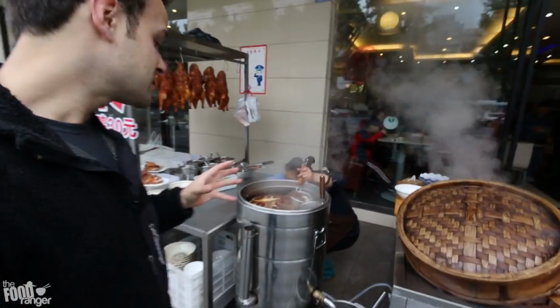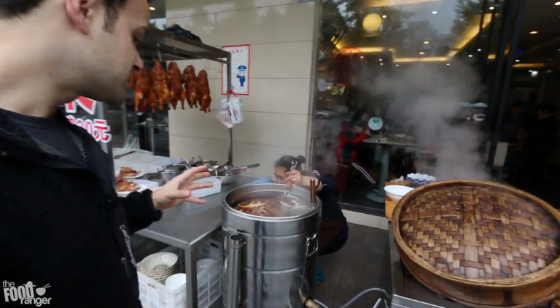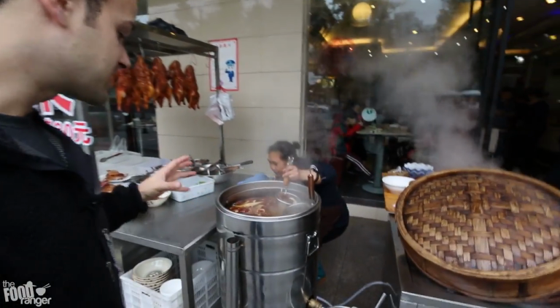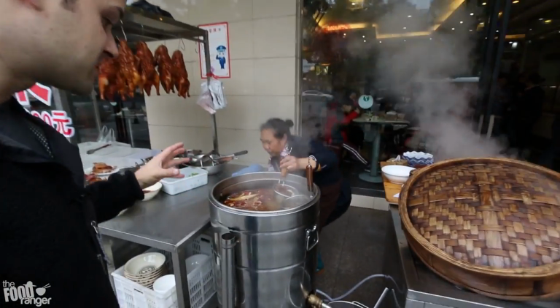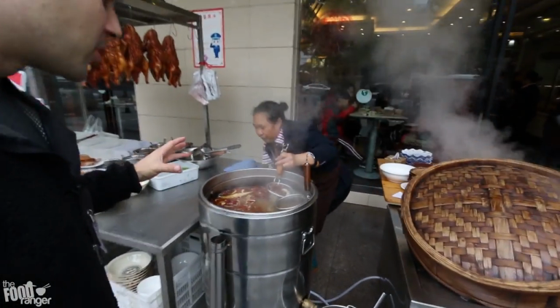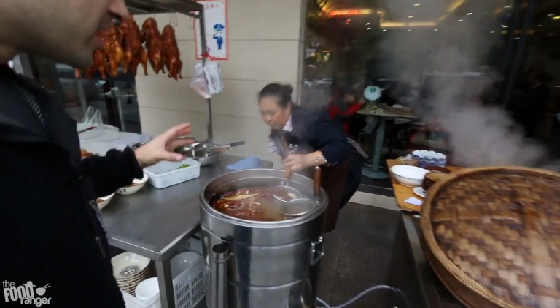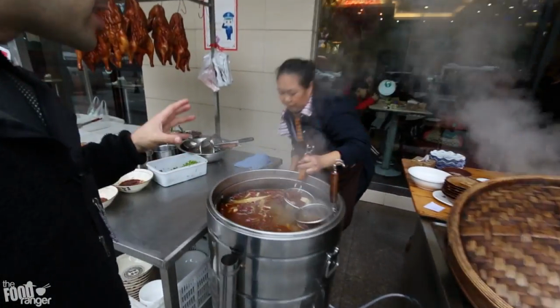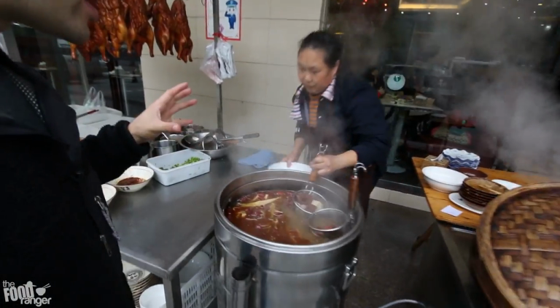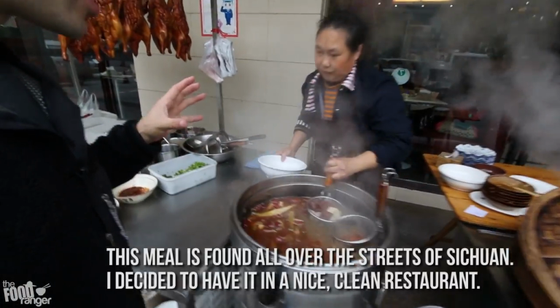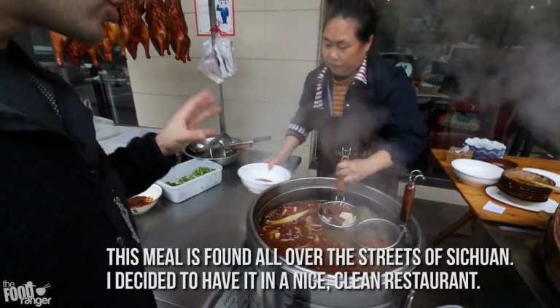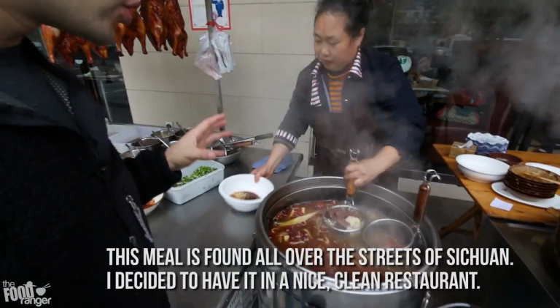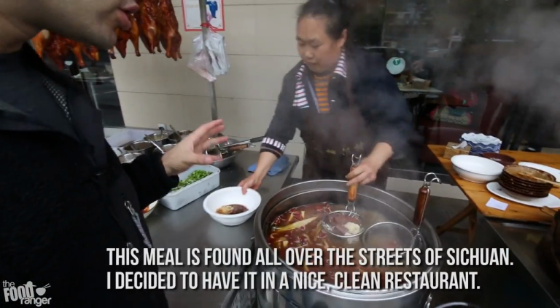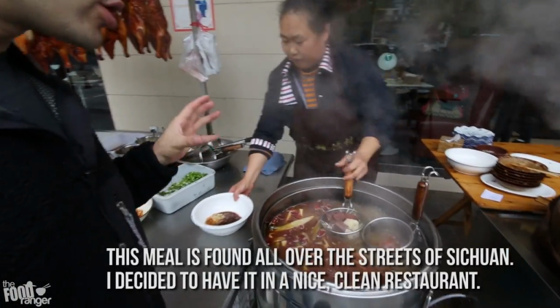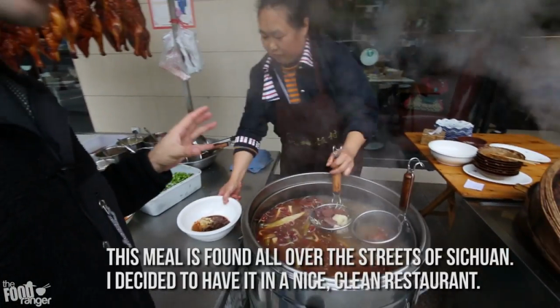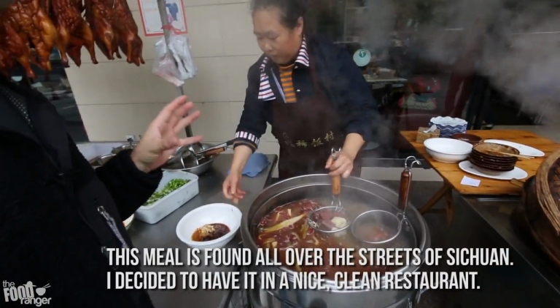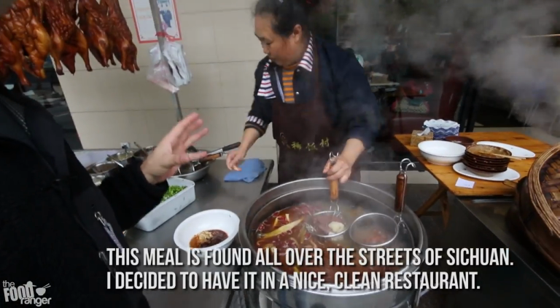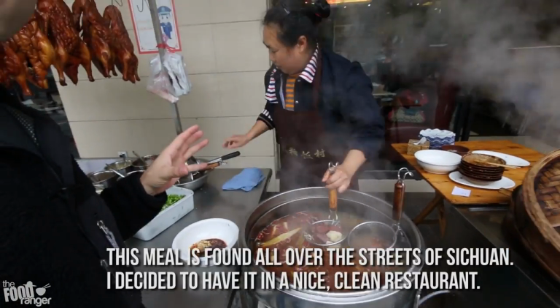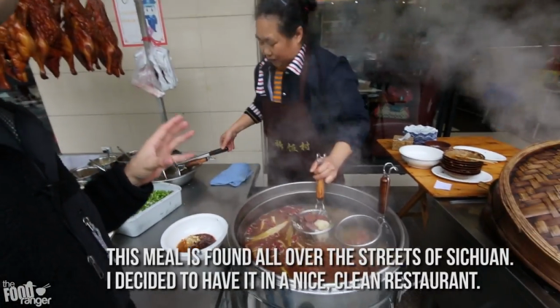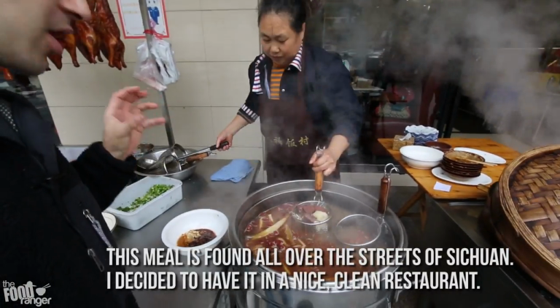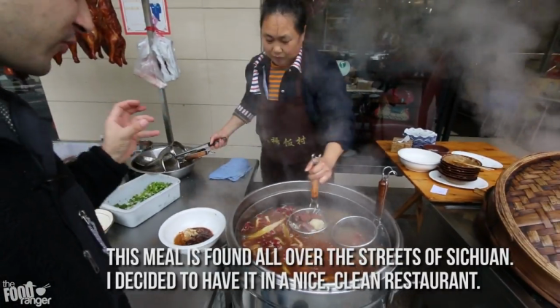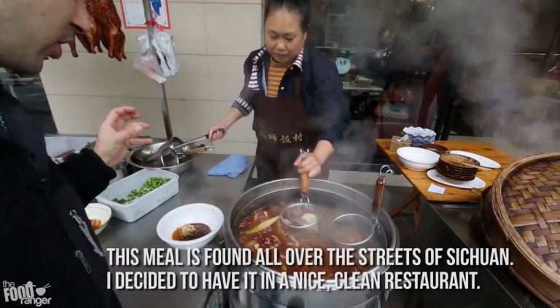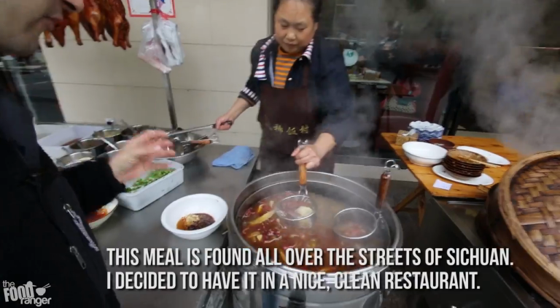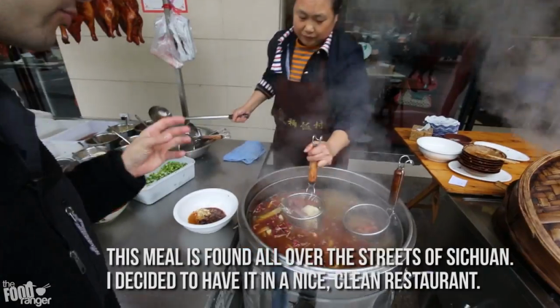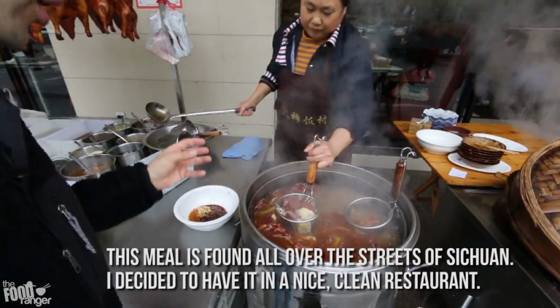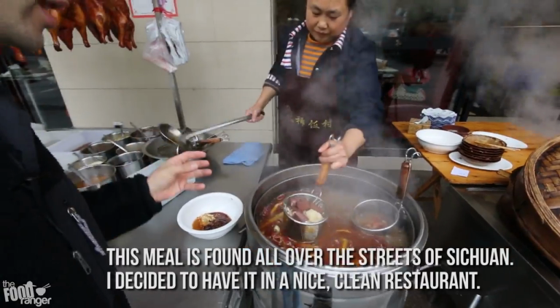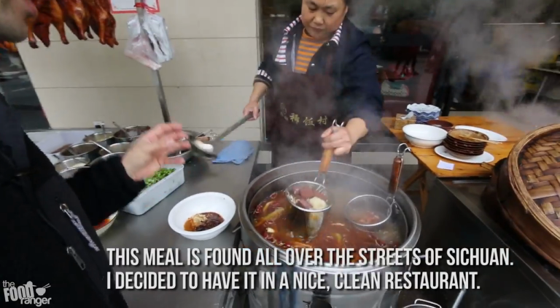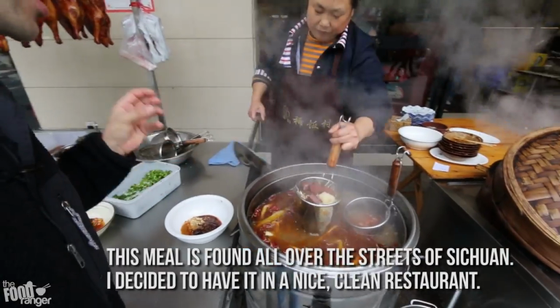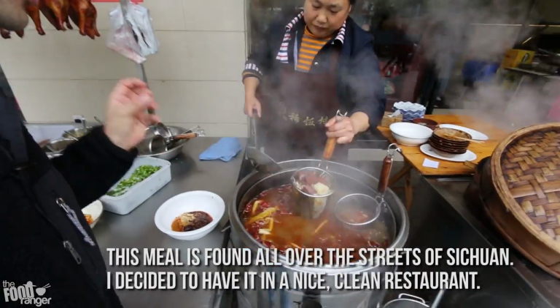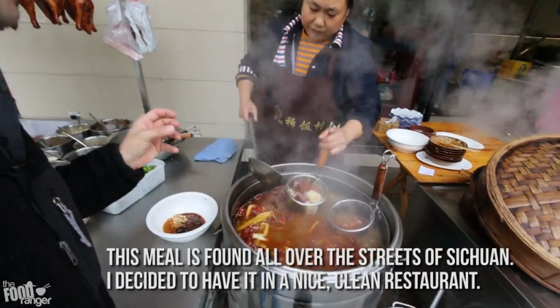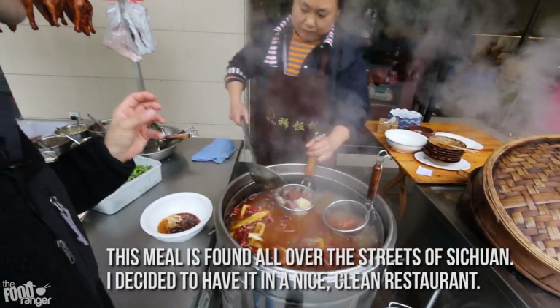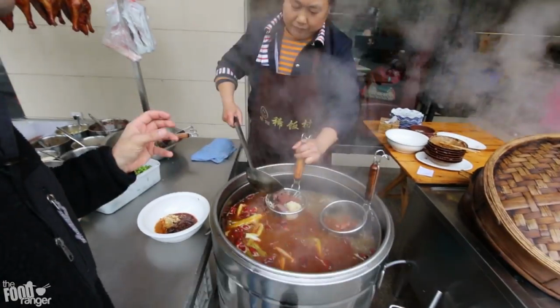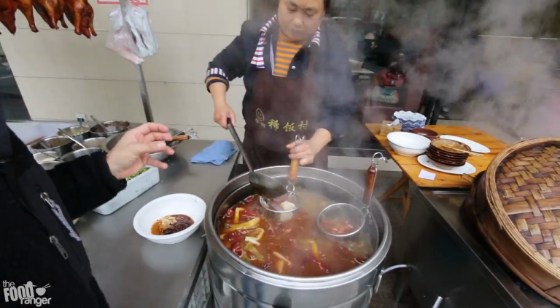Basically check this out. This is like a huge, huge pot full of boiling spicy broth.